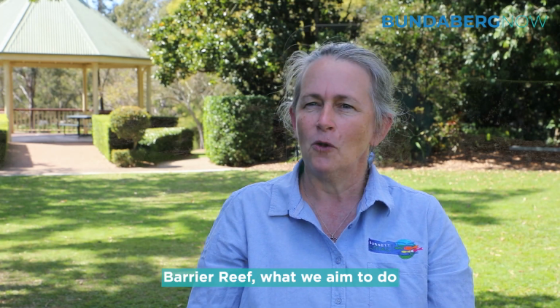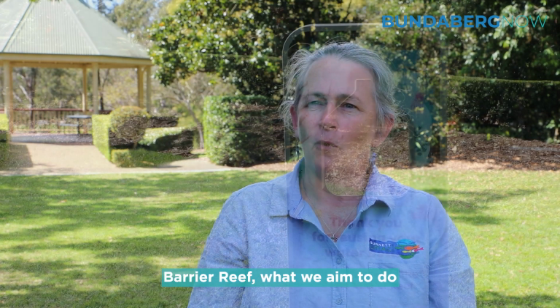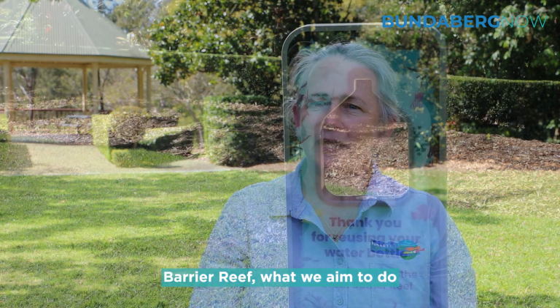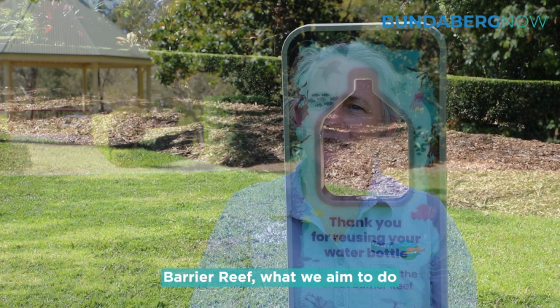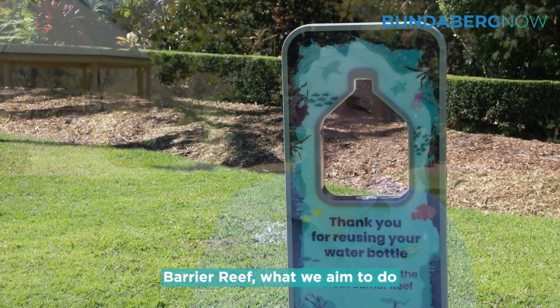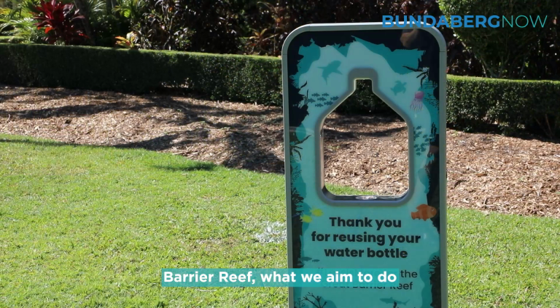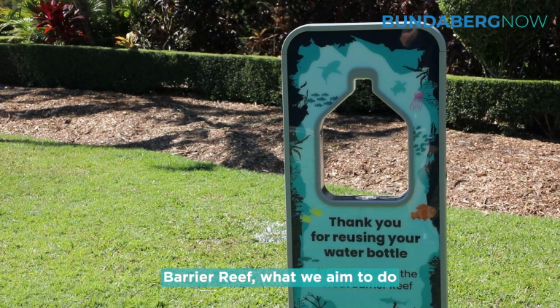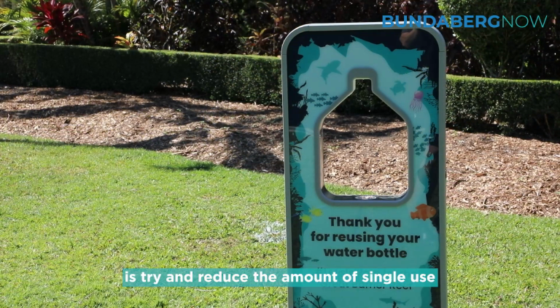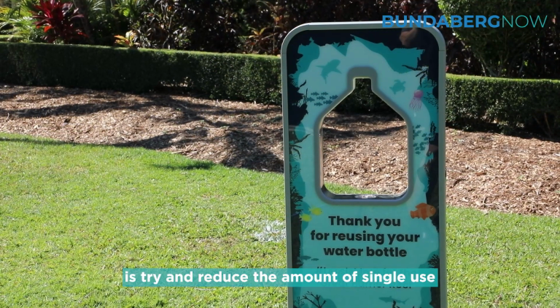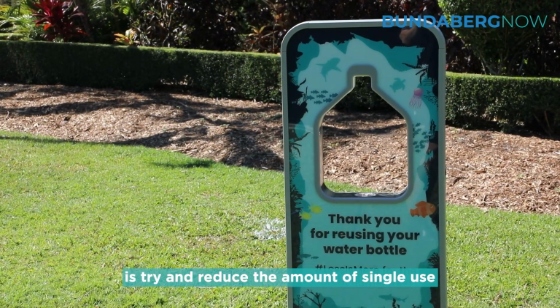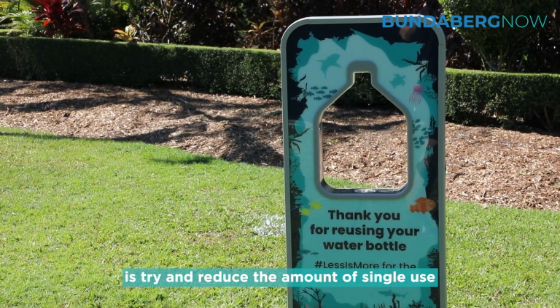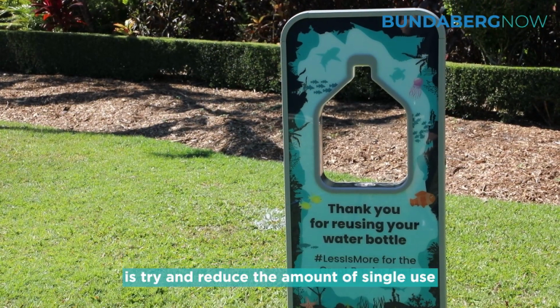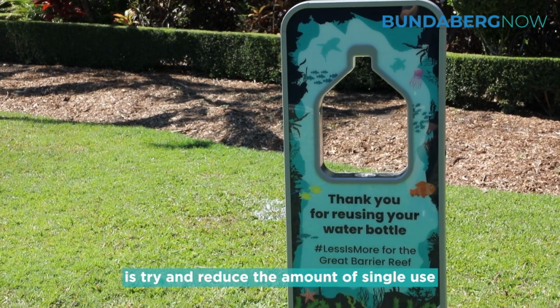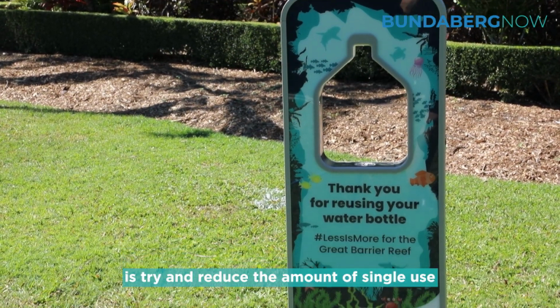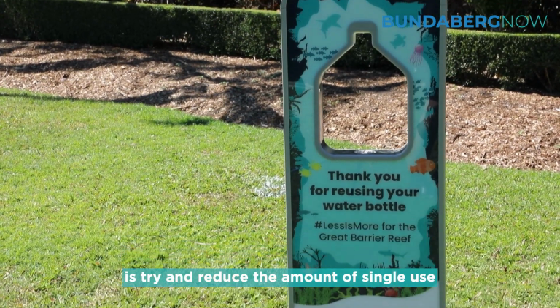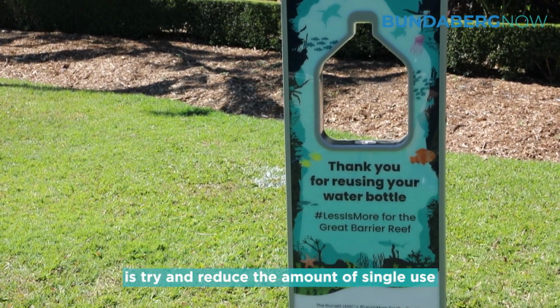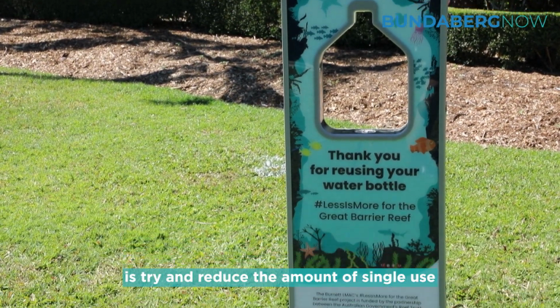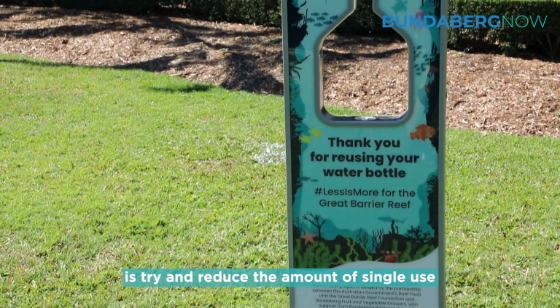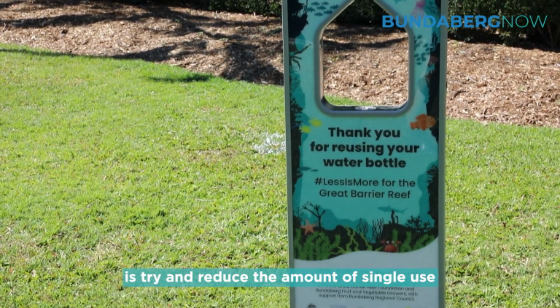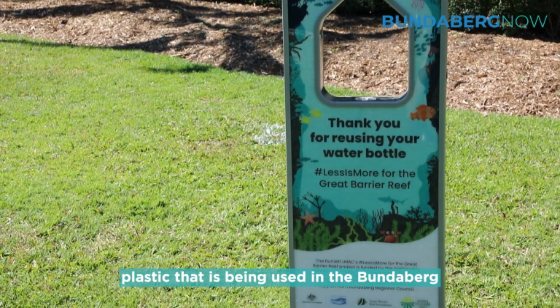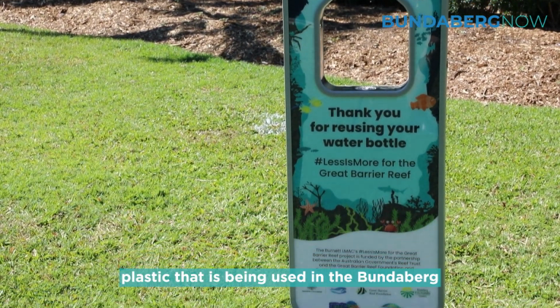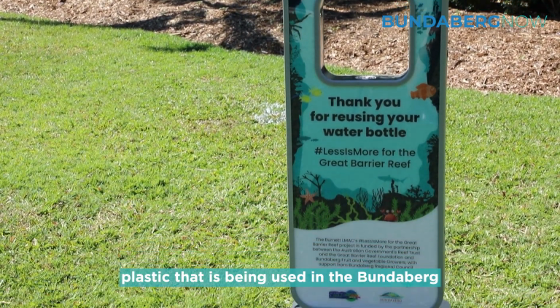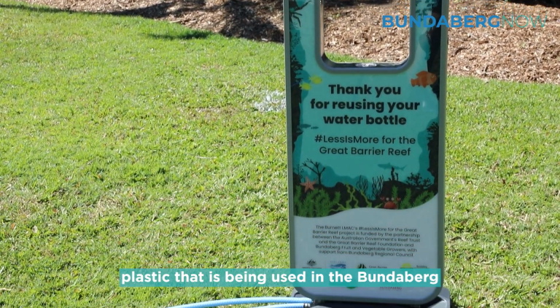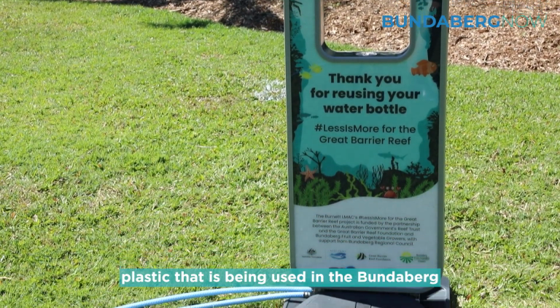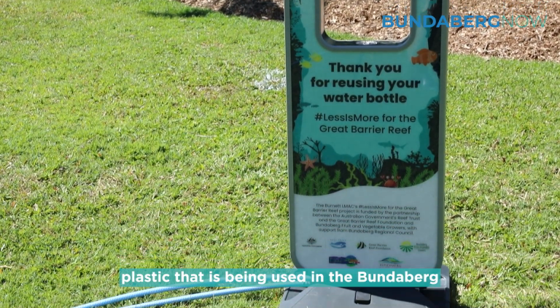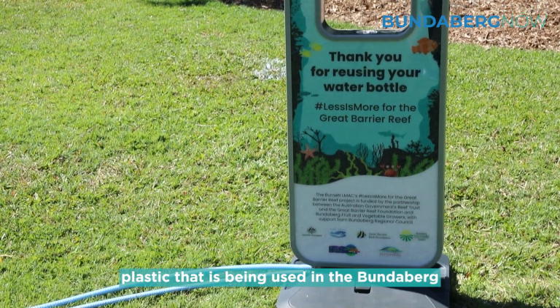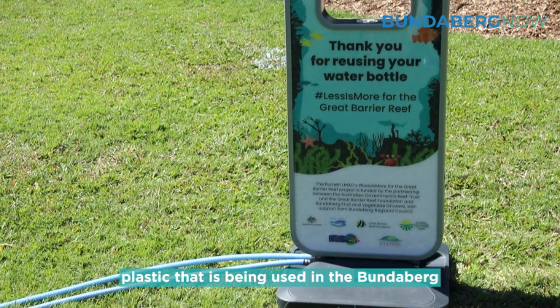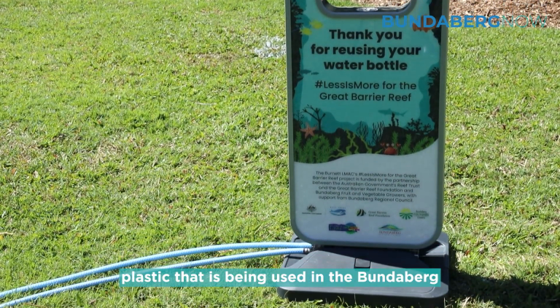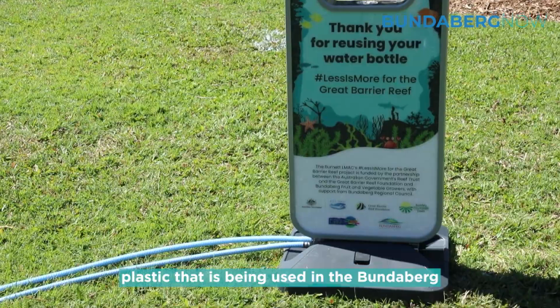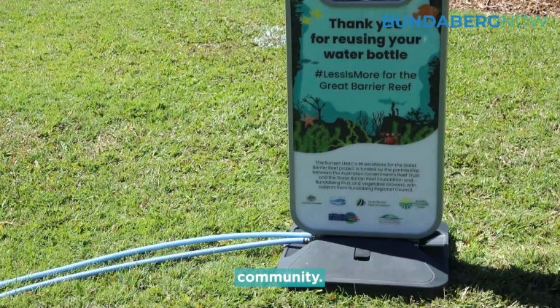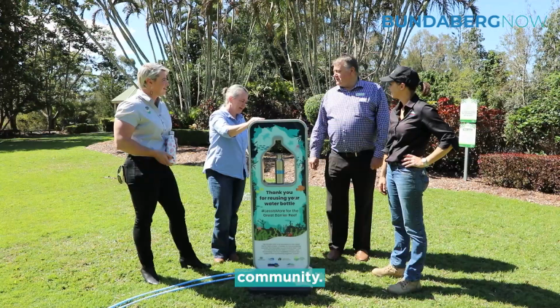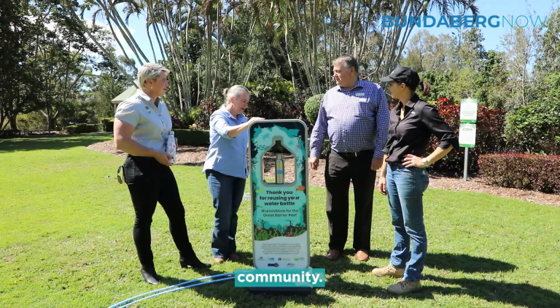what we aim to do is try and reduce the amount of single-use plastic that is being used in the Bundaberg community.